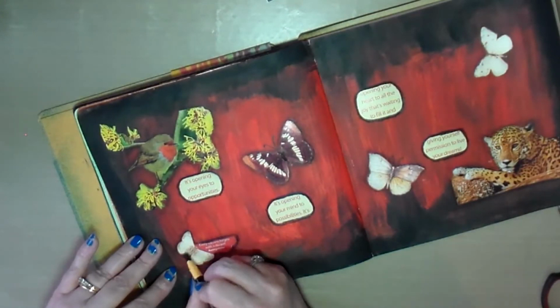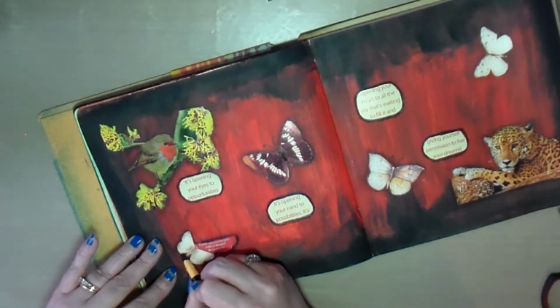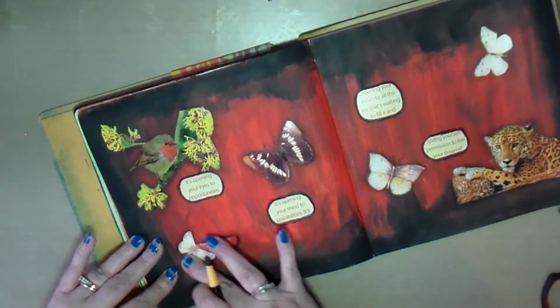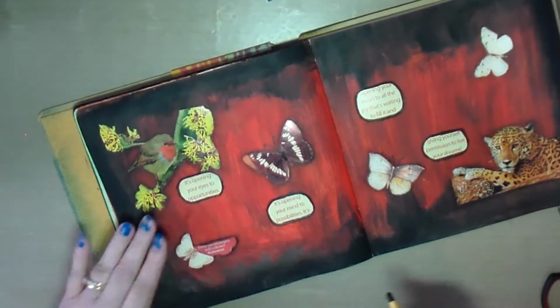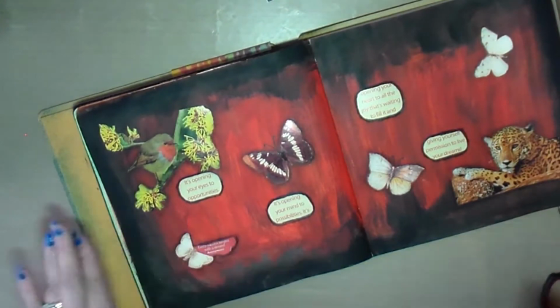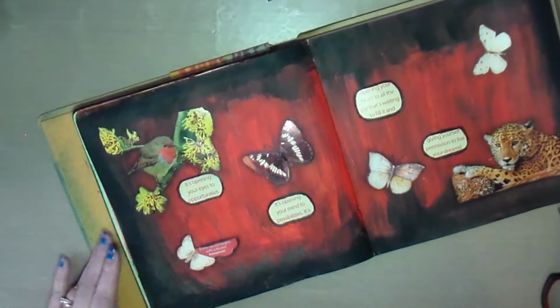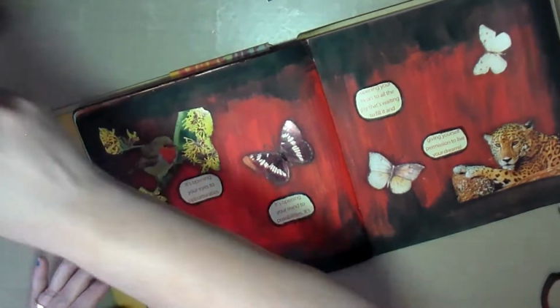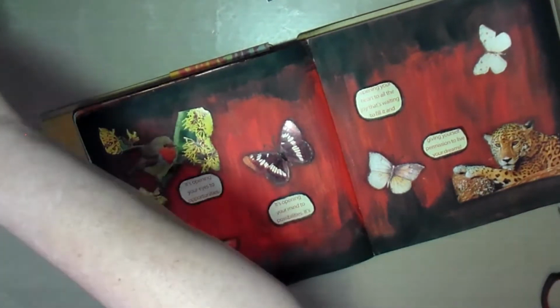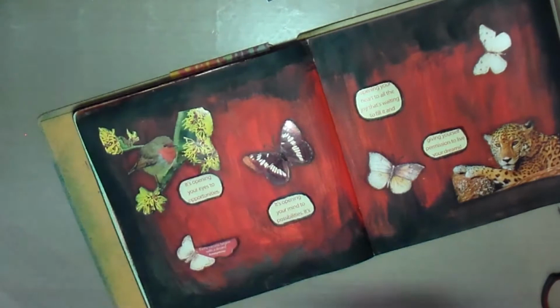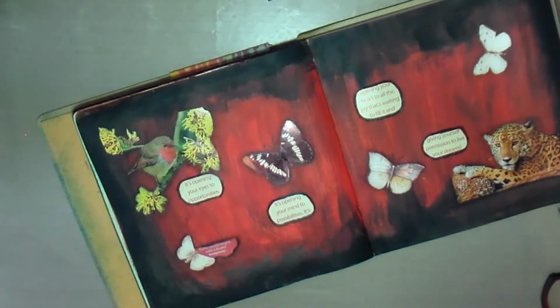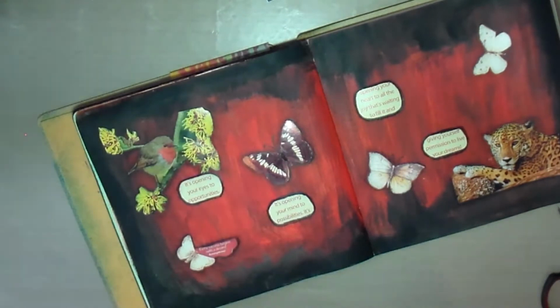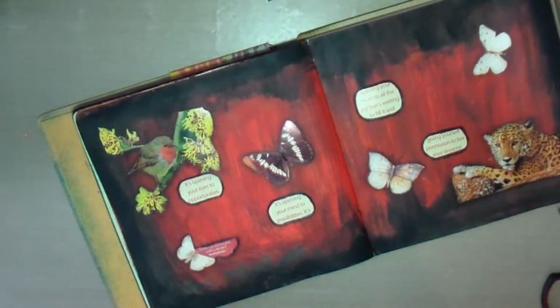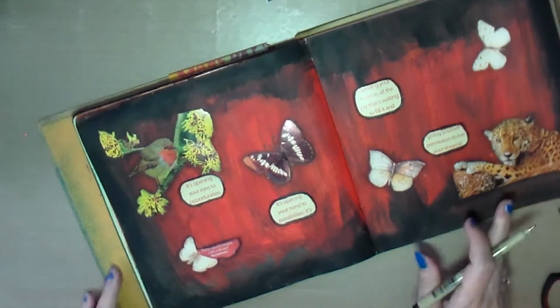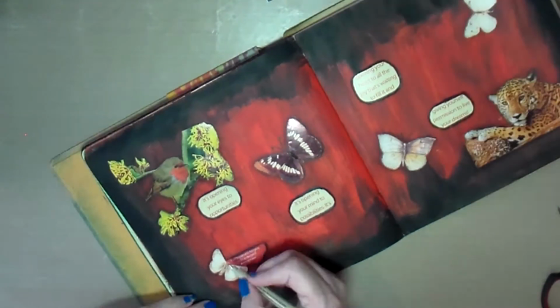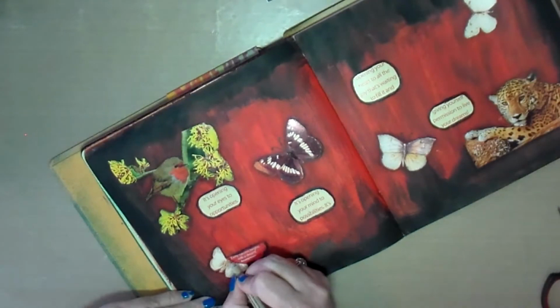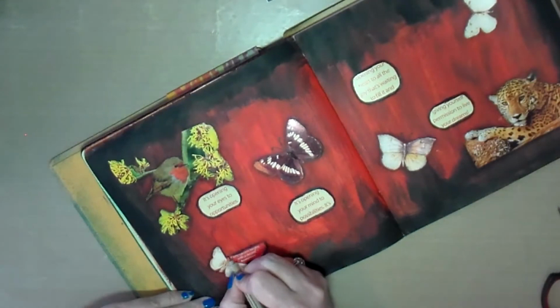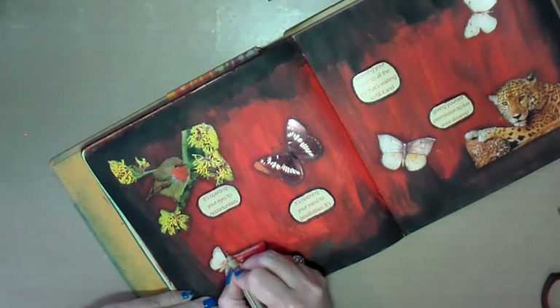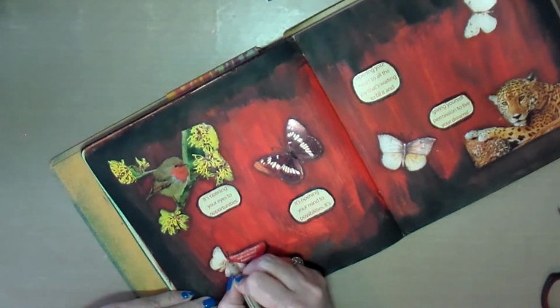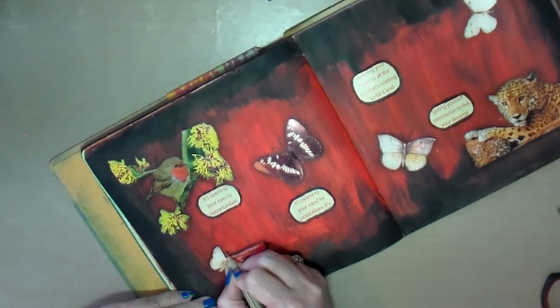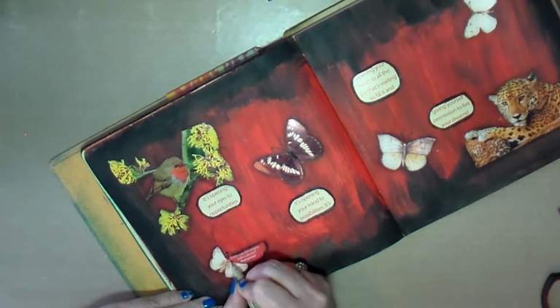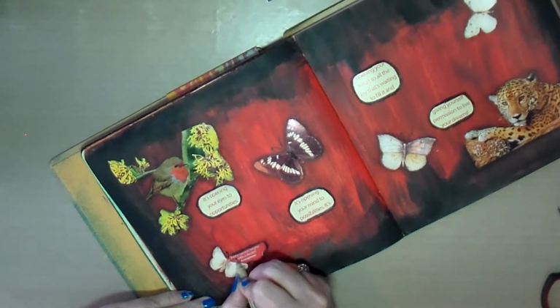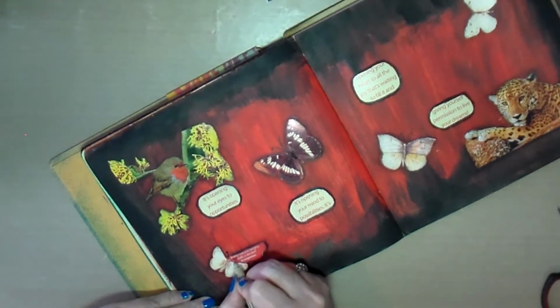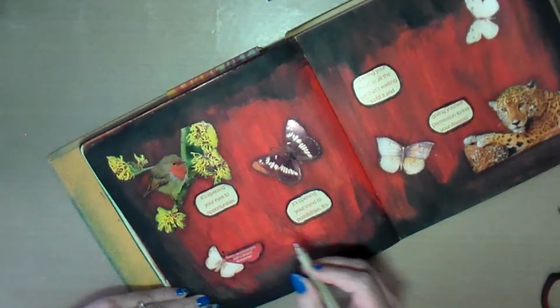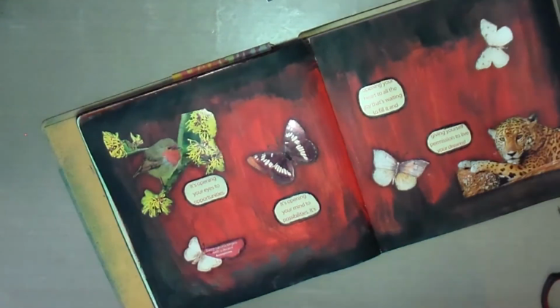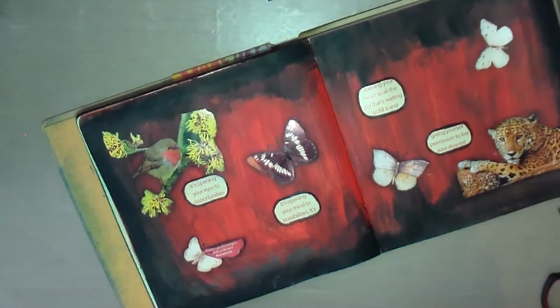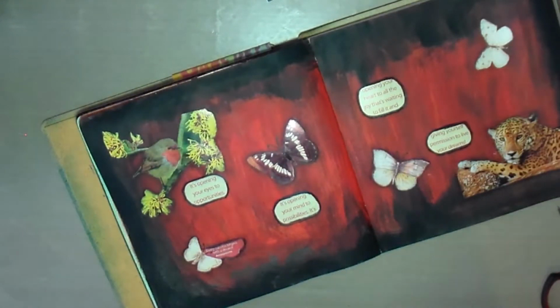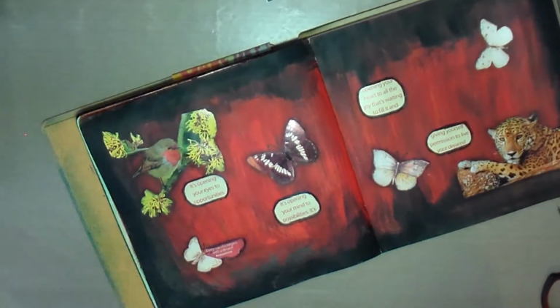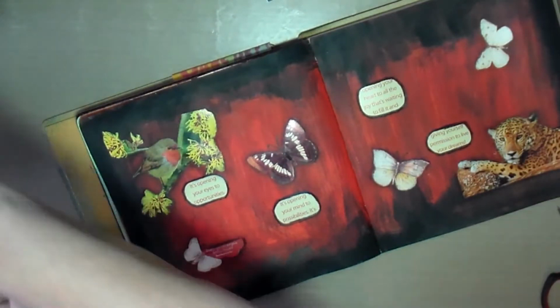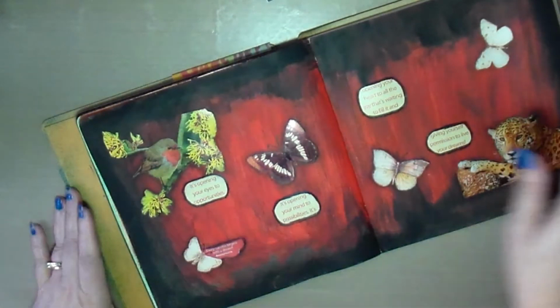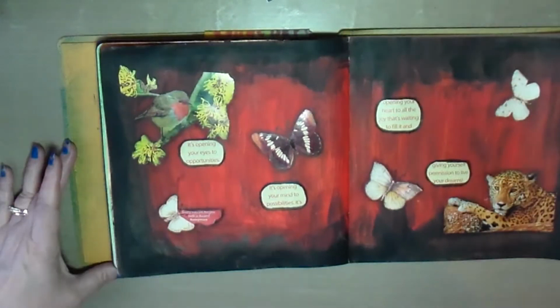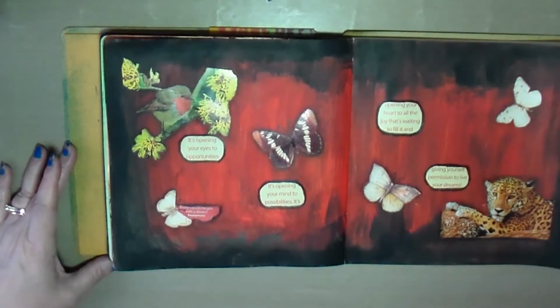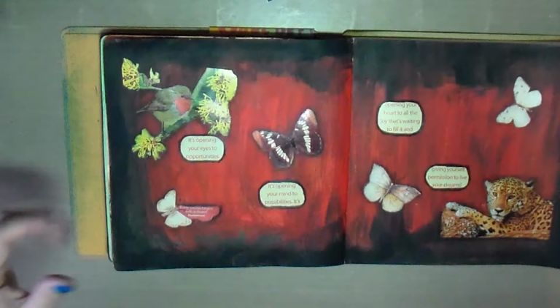That's the journal page for today. Thank you for stopping by and we'll talk to you guys later — have a good day, bye bye!